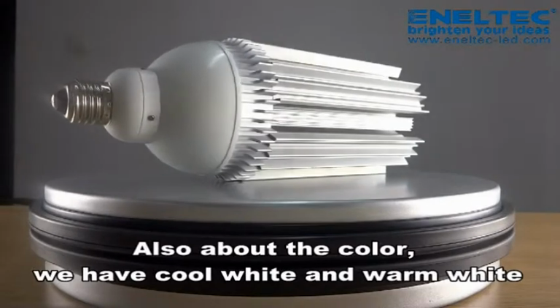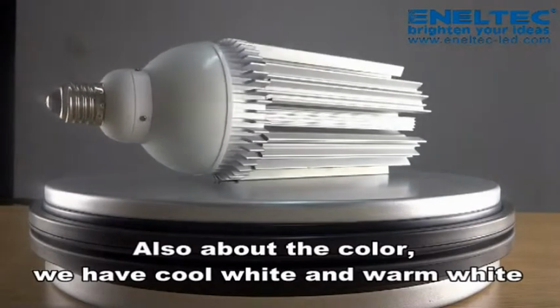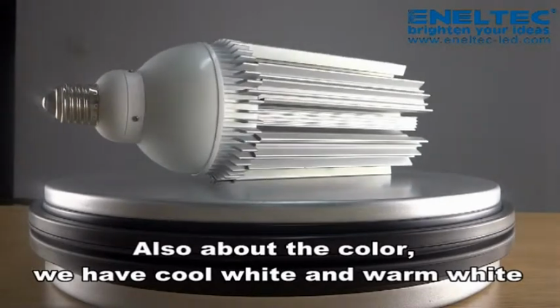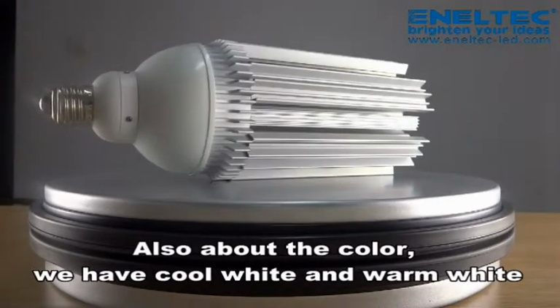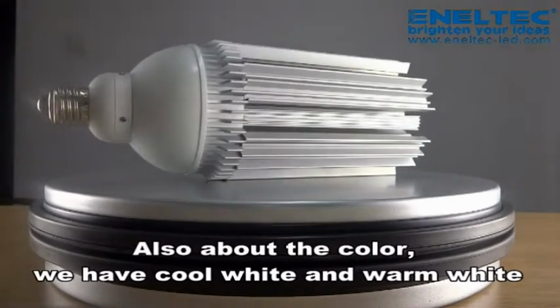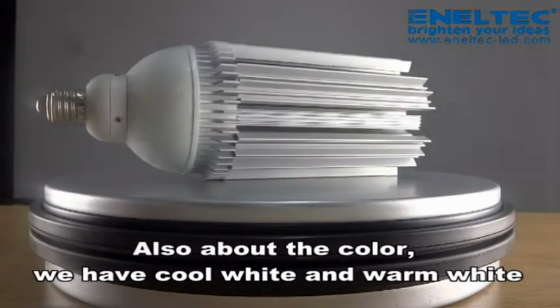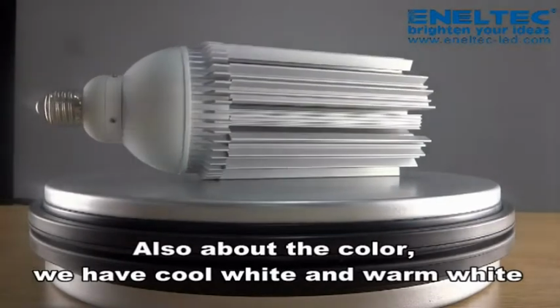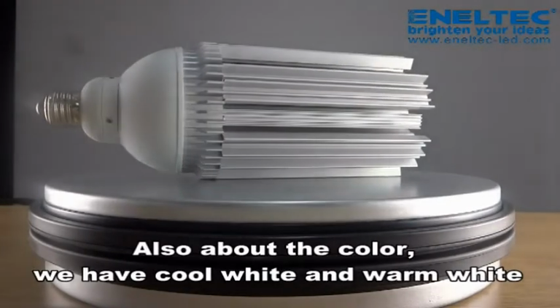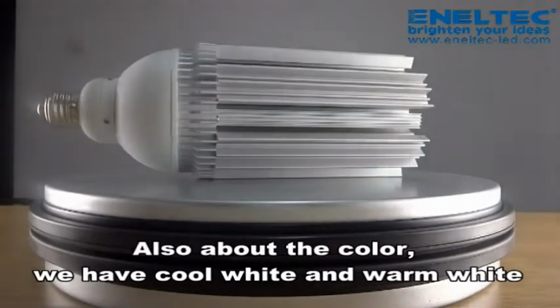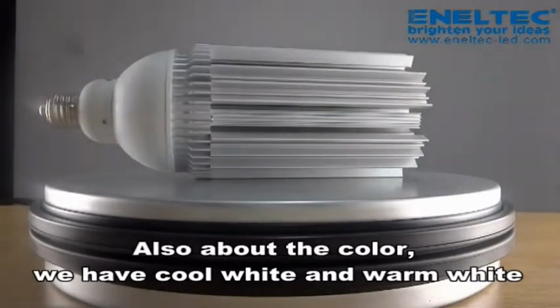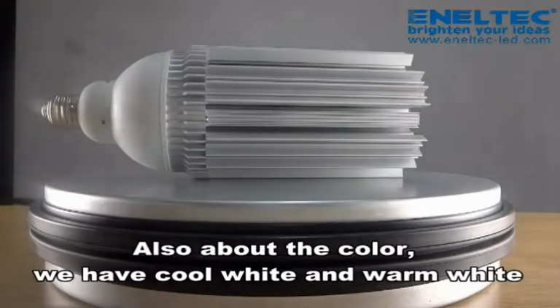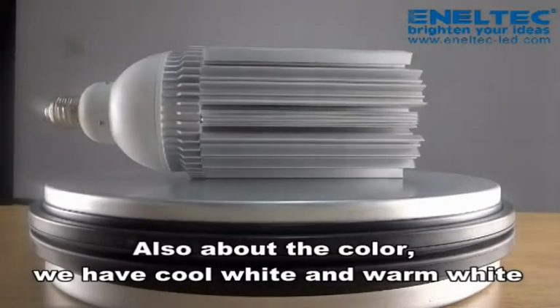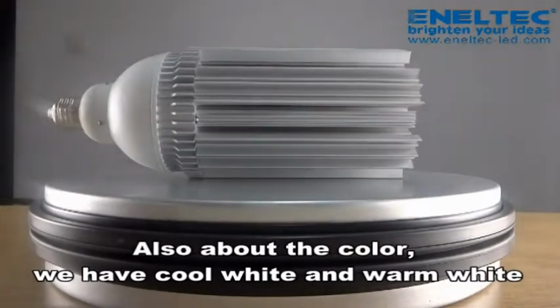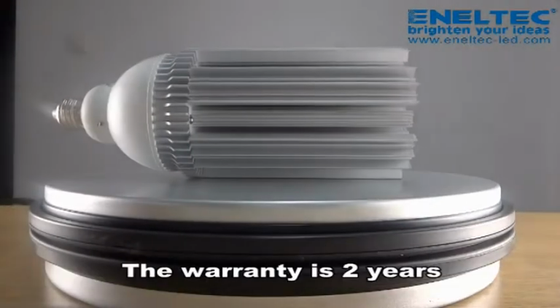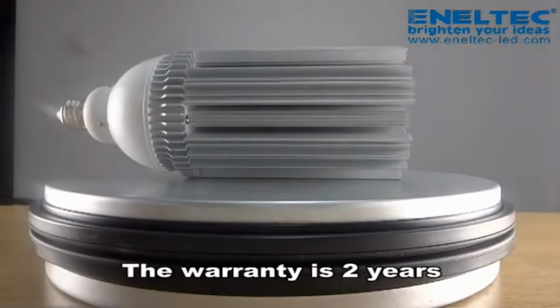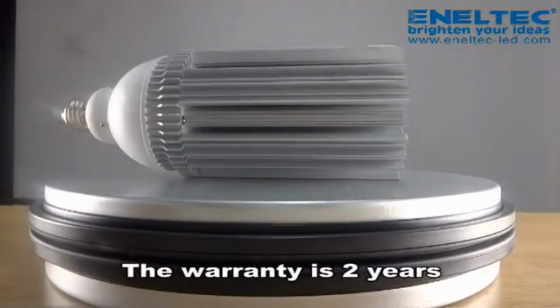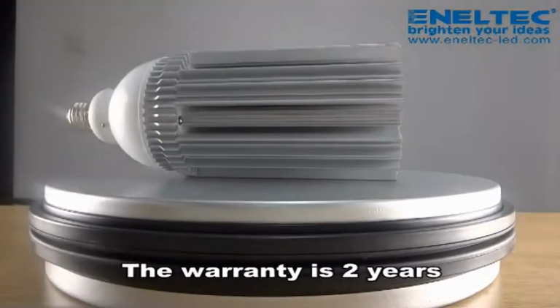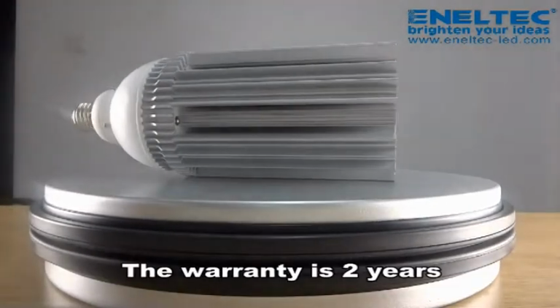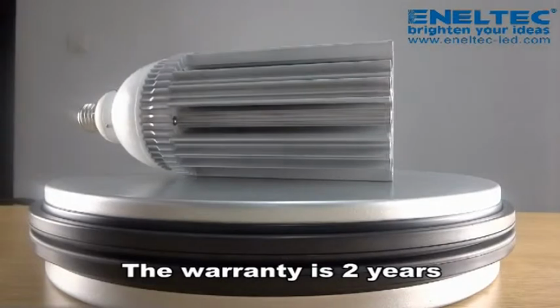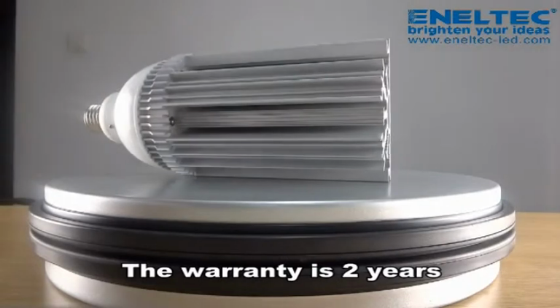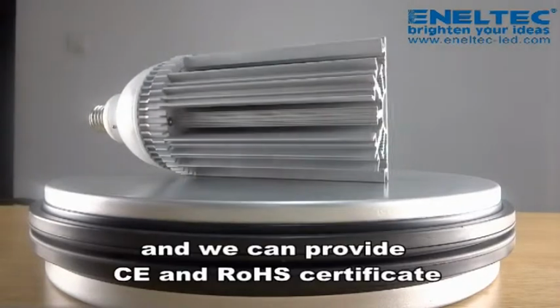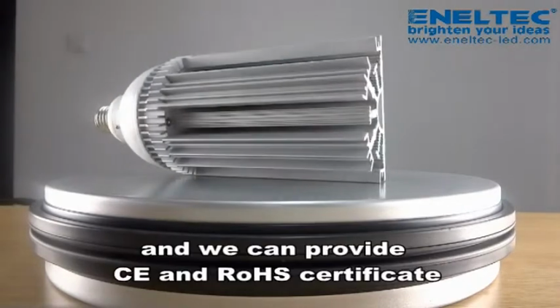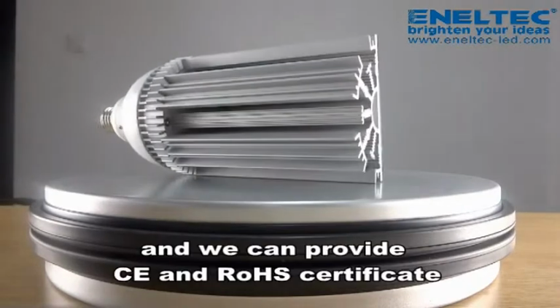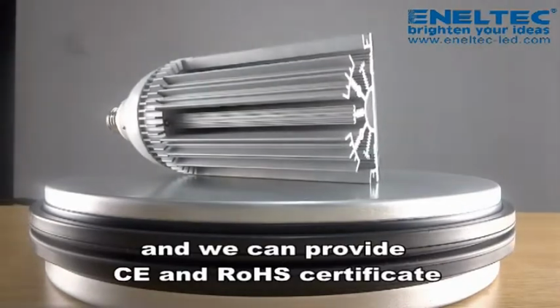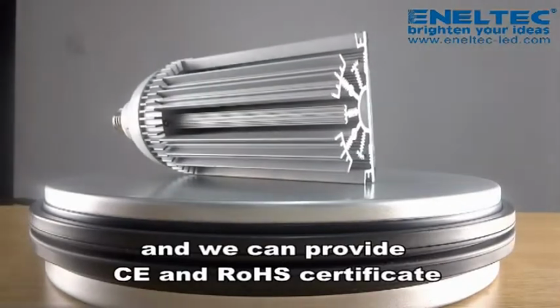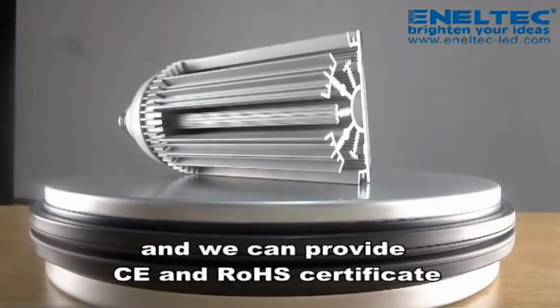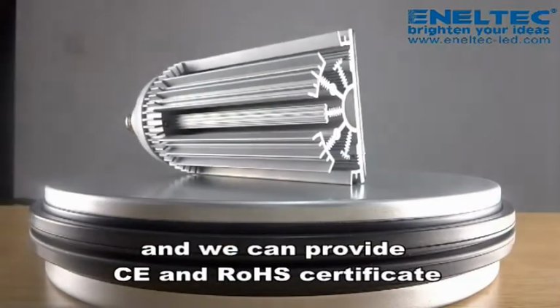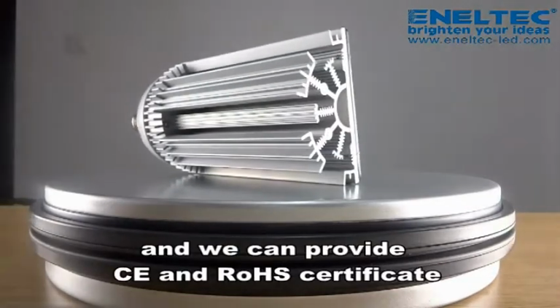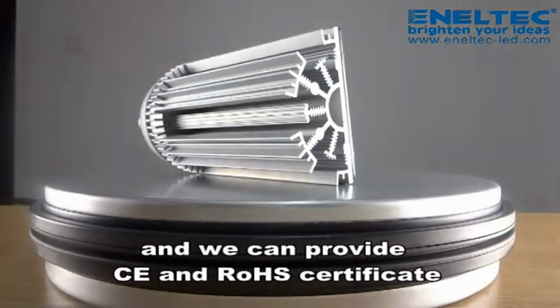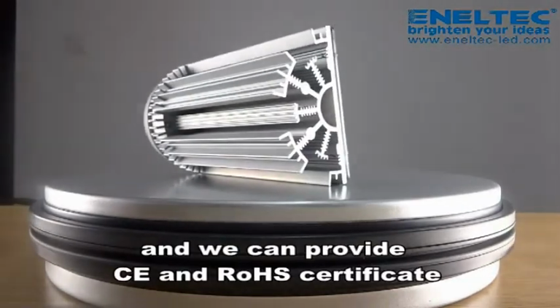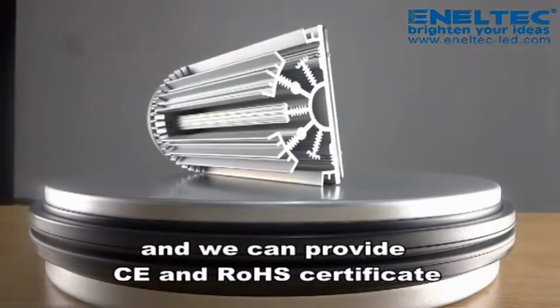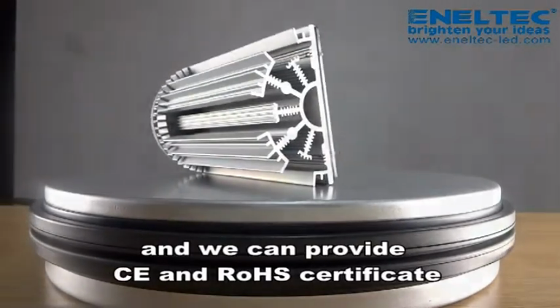Also, about the color, we have pure white and warm white. The warranty is 2 years, and we can provide CE and RoHS certificates.